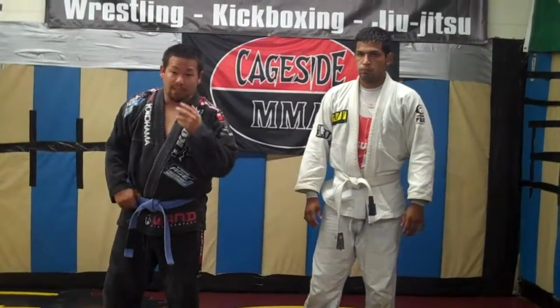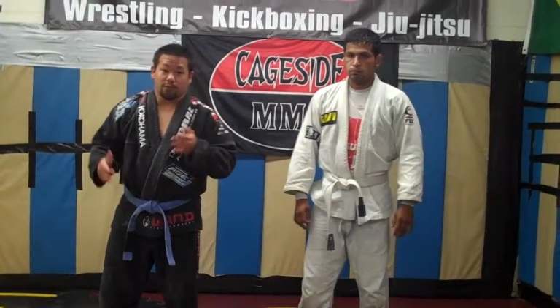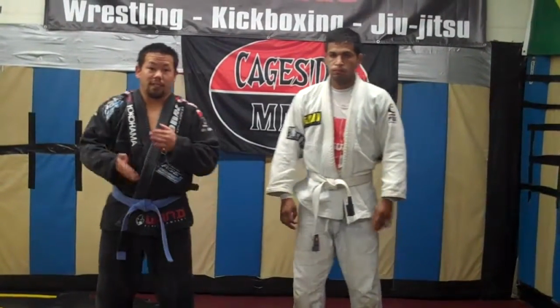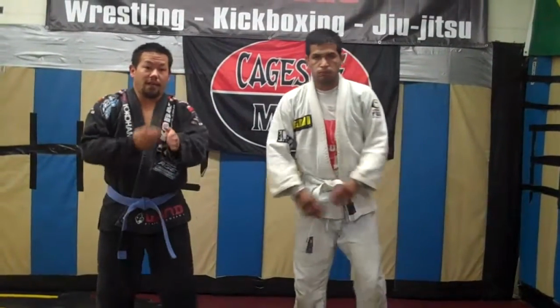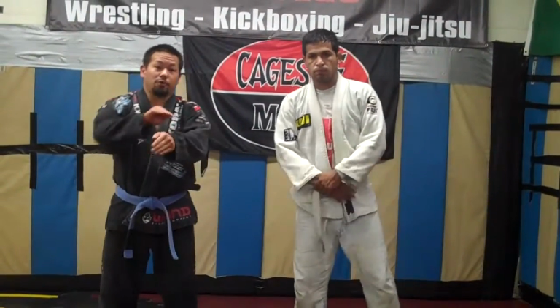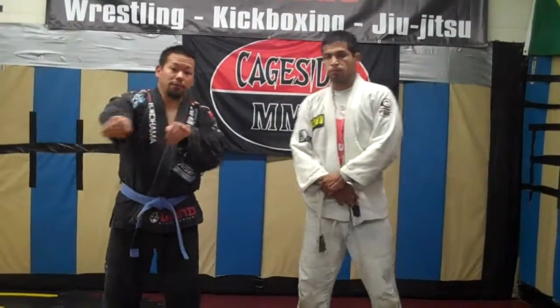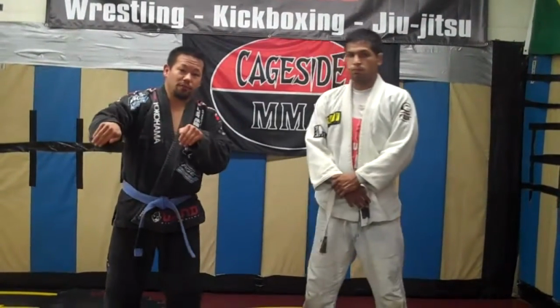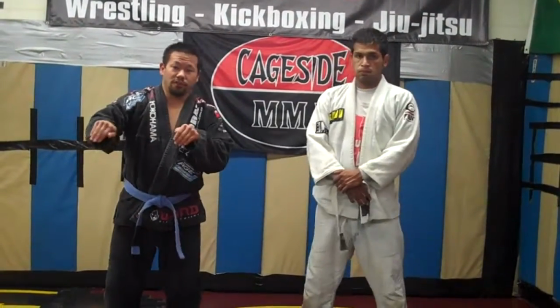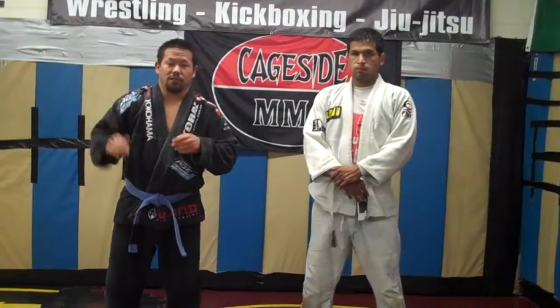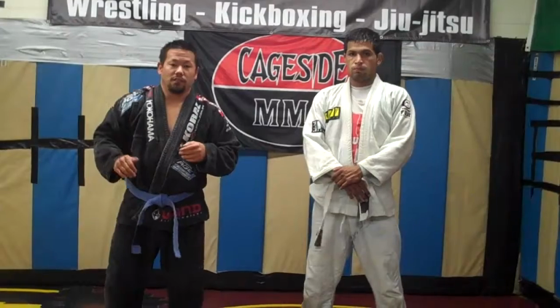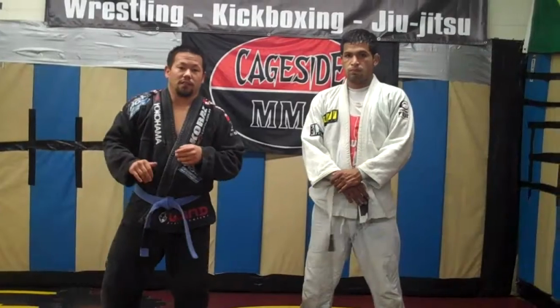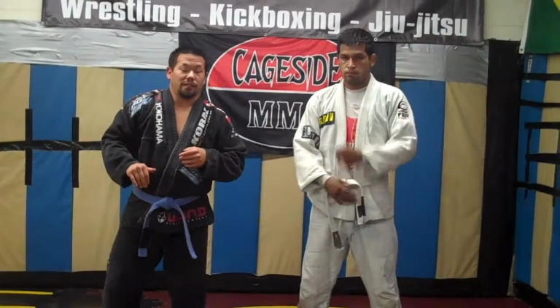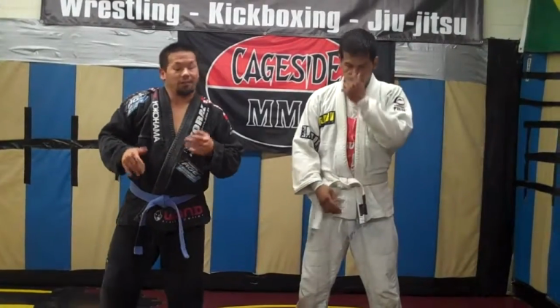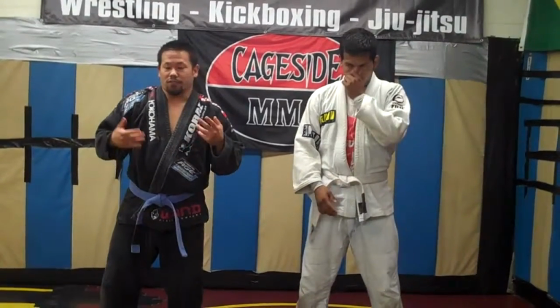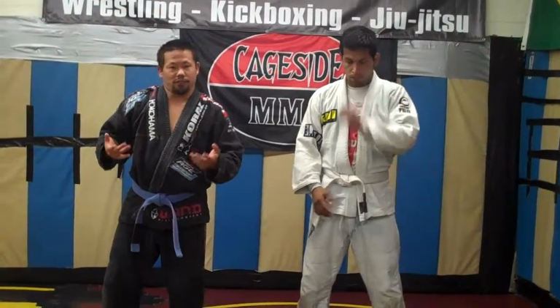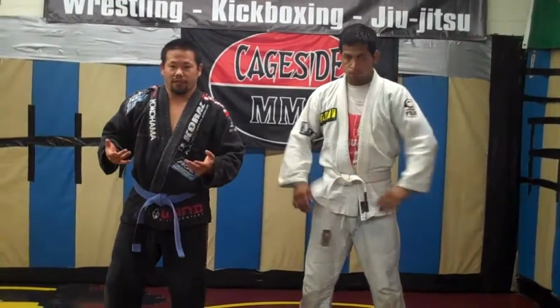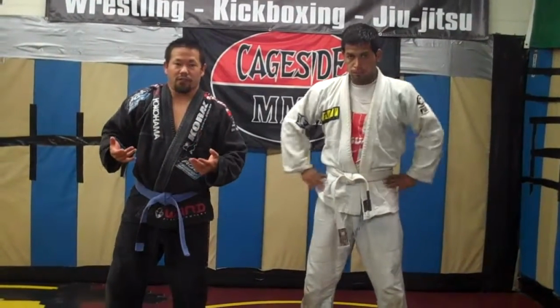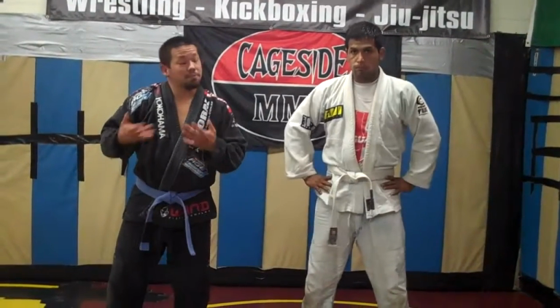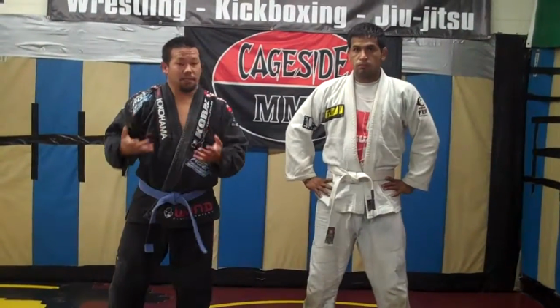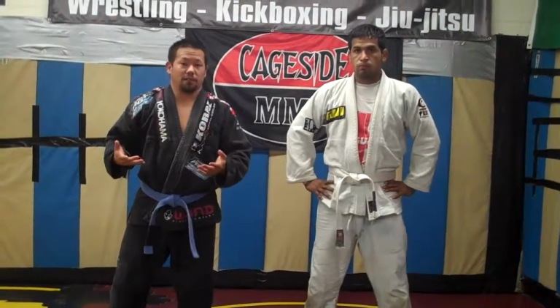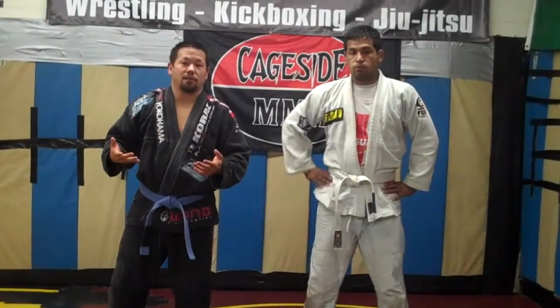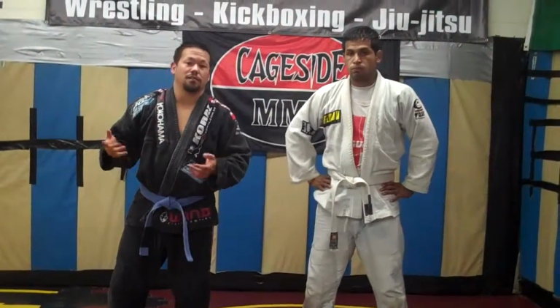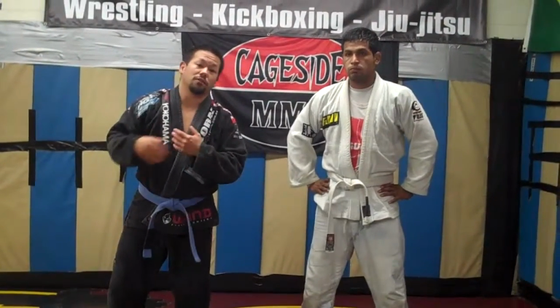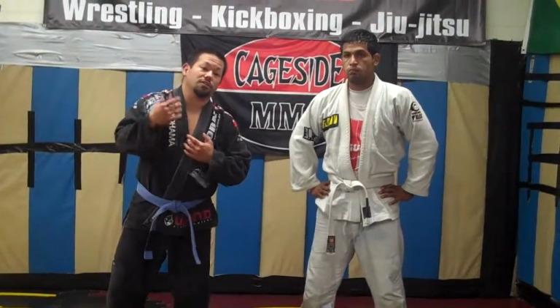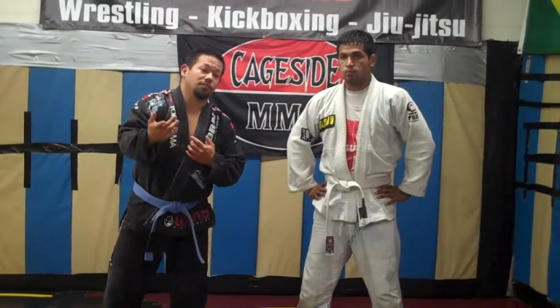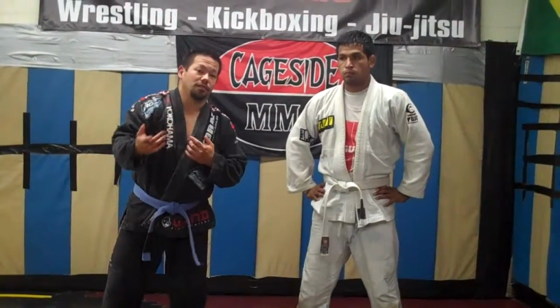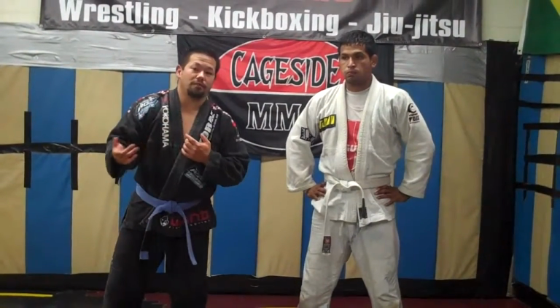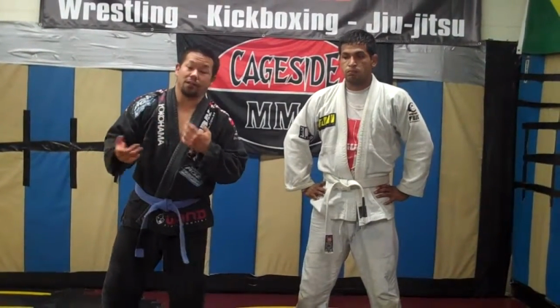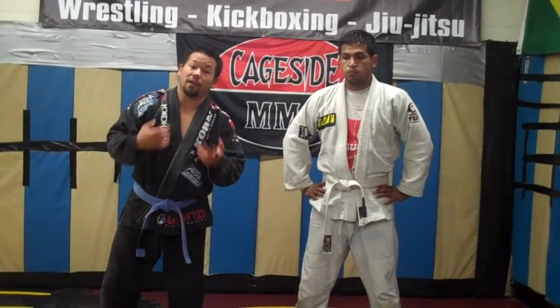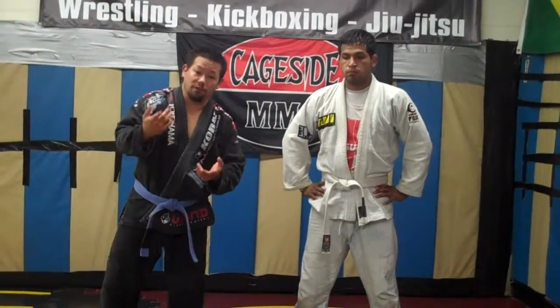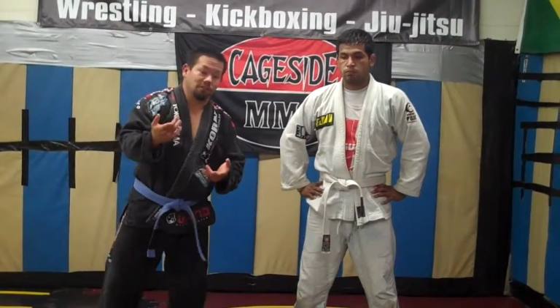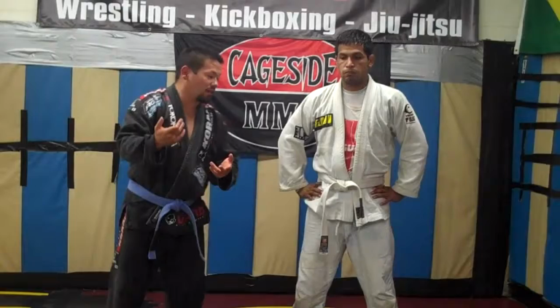It's really an inner reap throw, and it works really, really well, especially with a Gi. So I wanted to show you how you can make it work for you today.